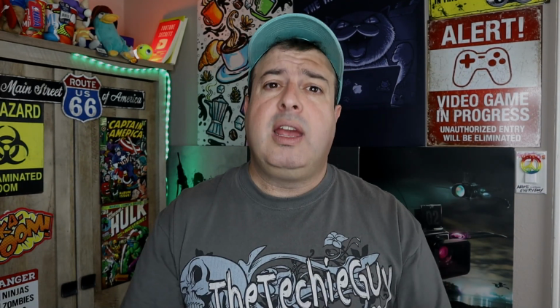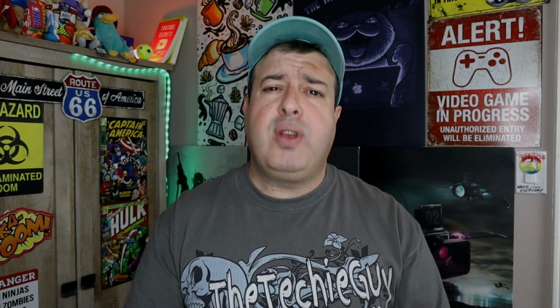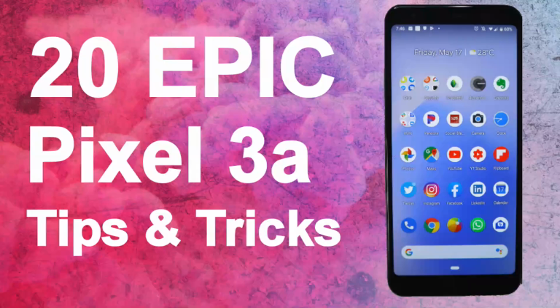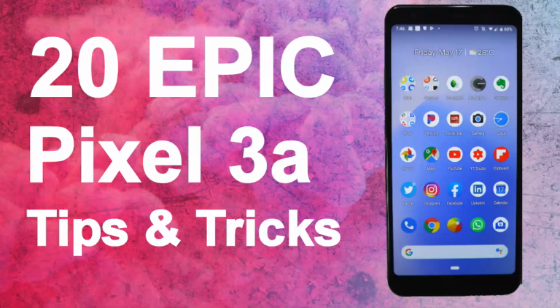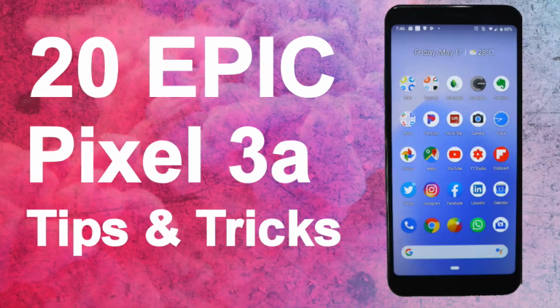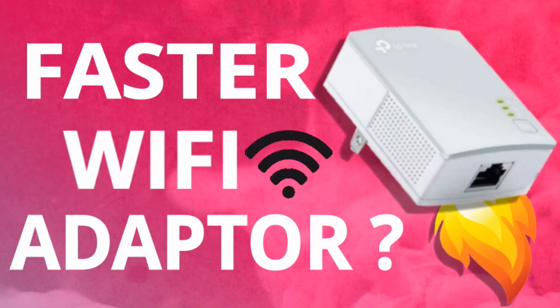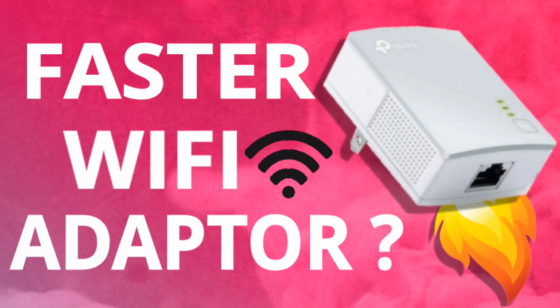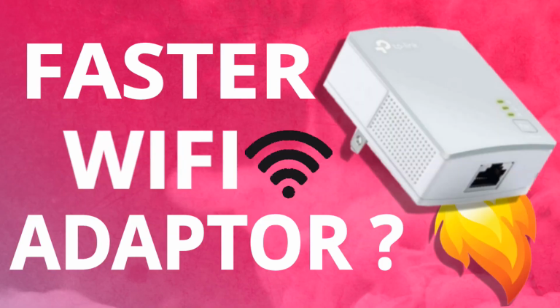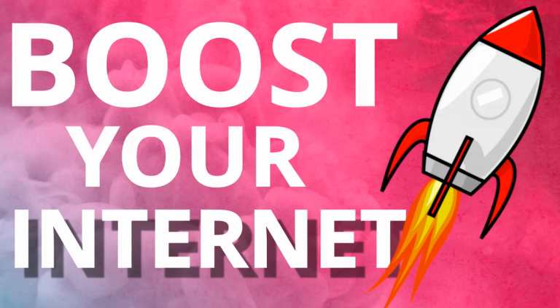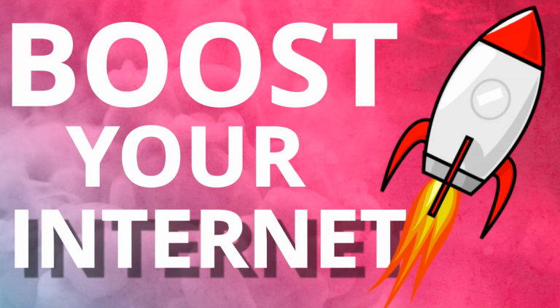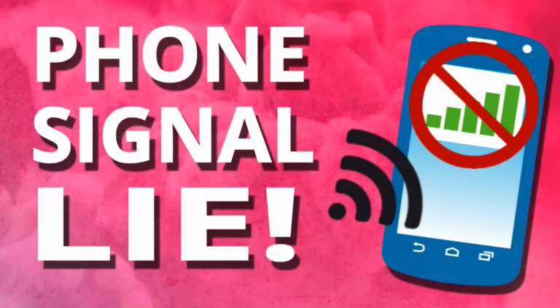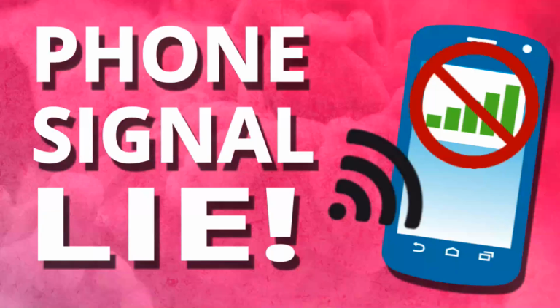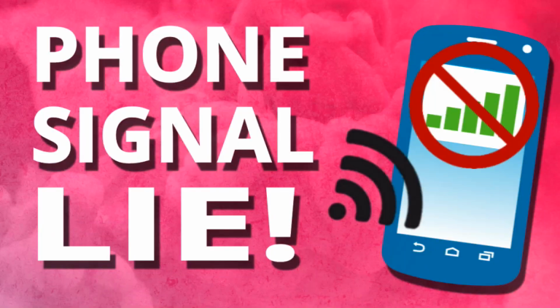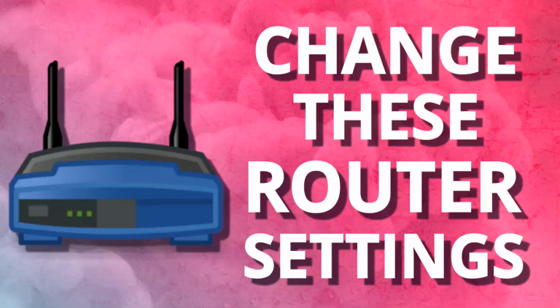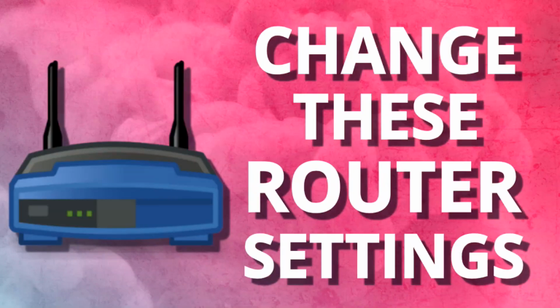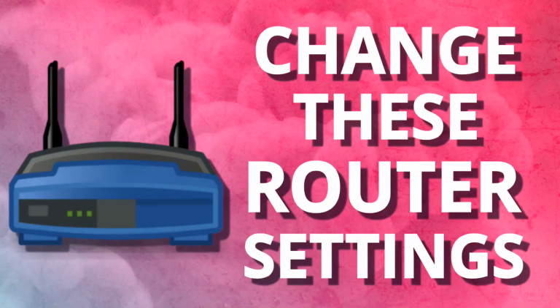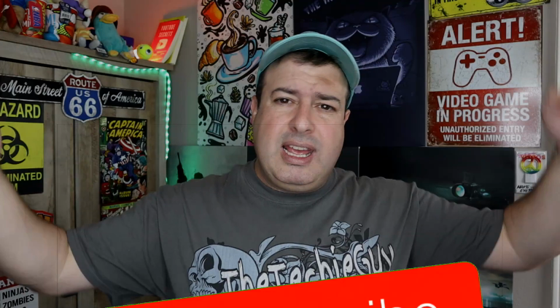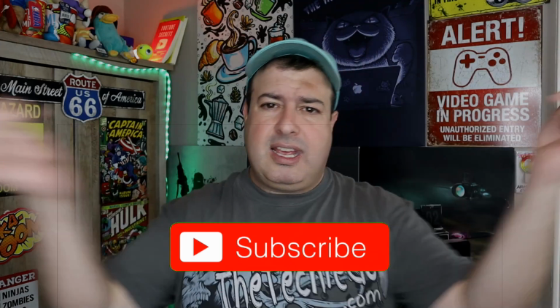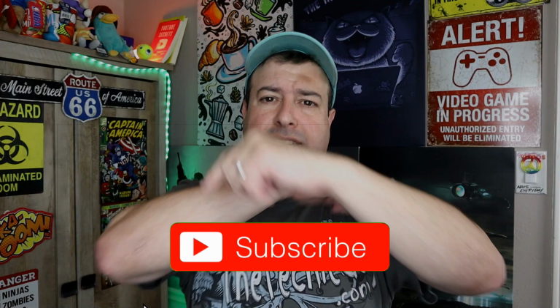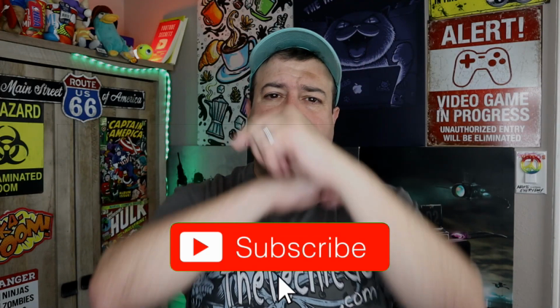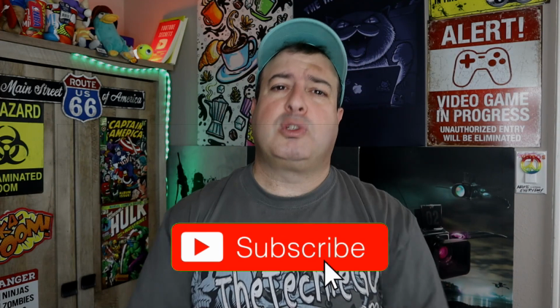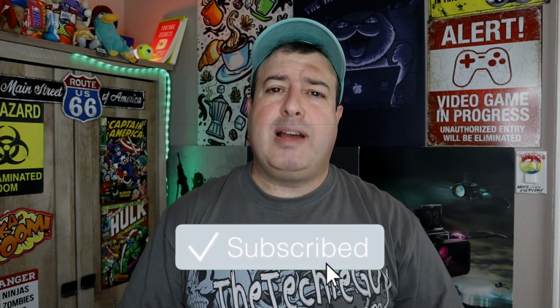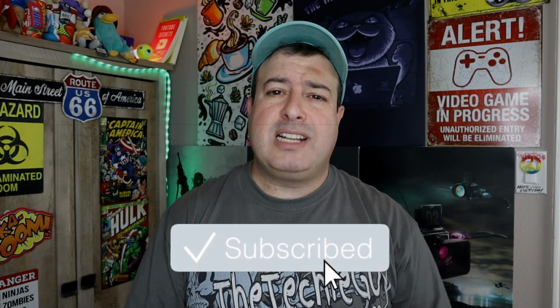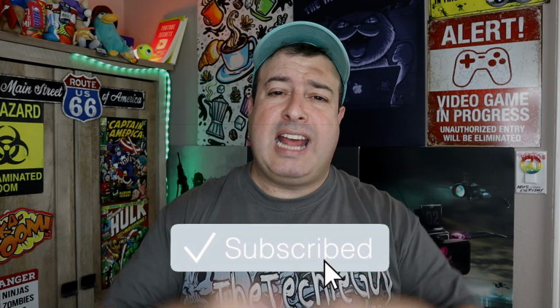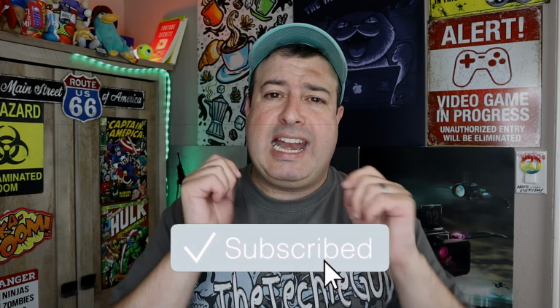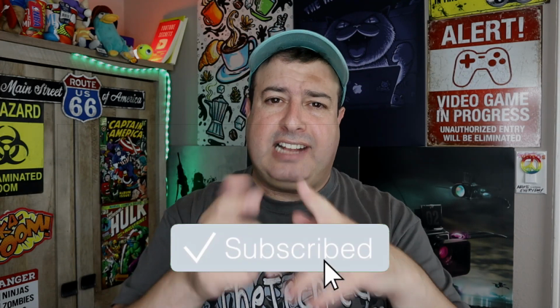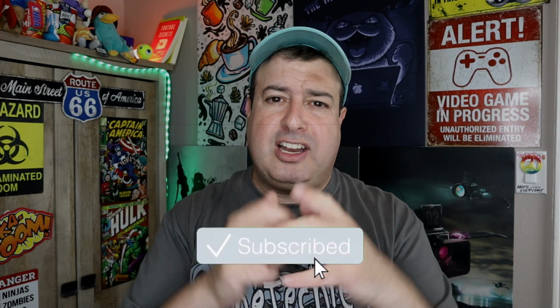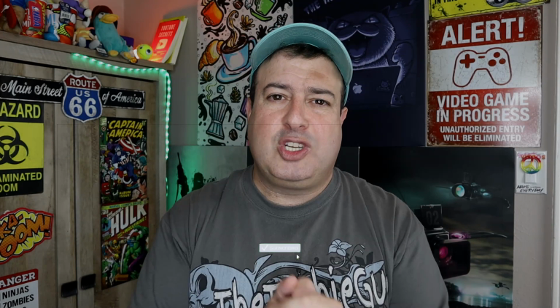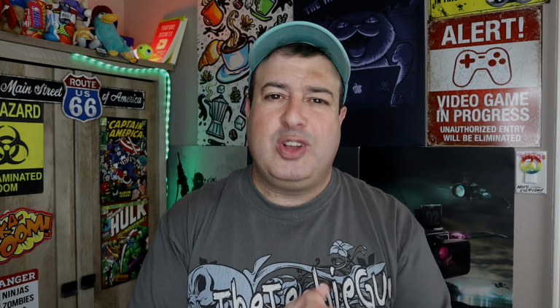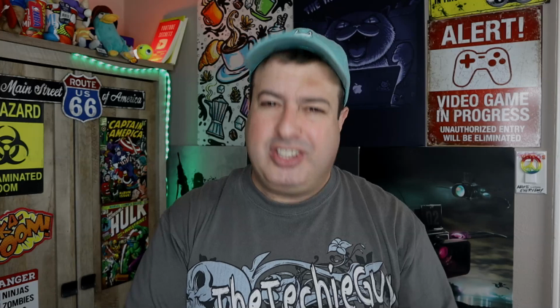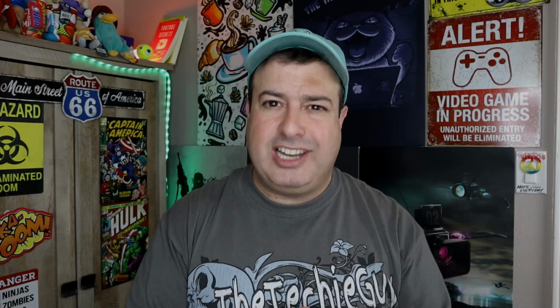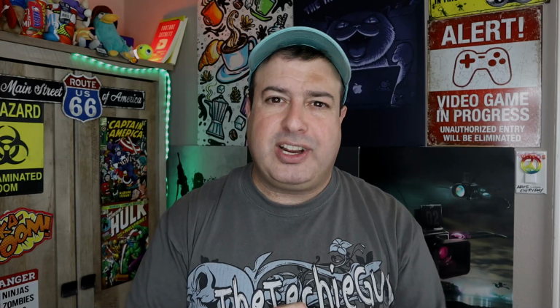If you're into phones, gadgets, apps, tips and tricks on how to, hit that subscribe button and let's get on to today's show.